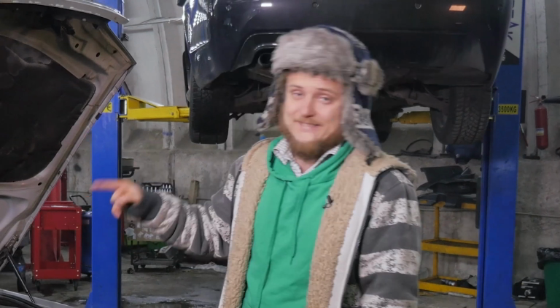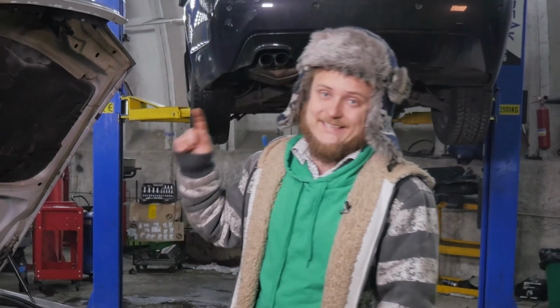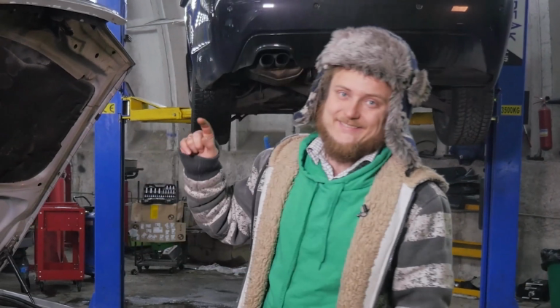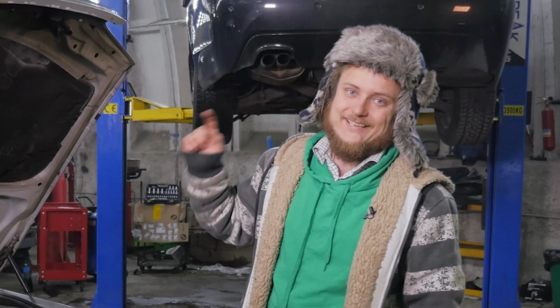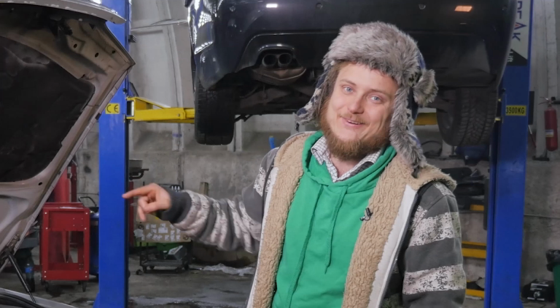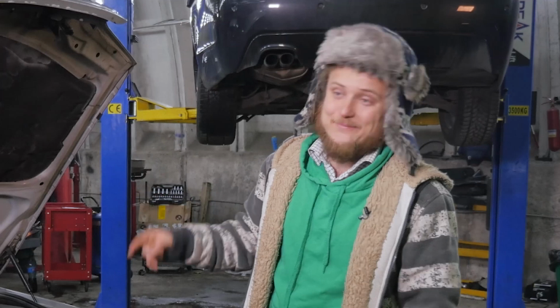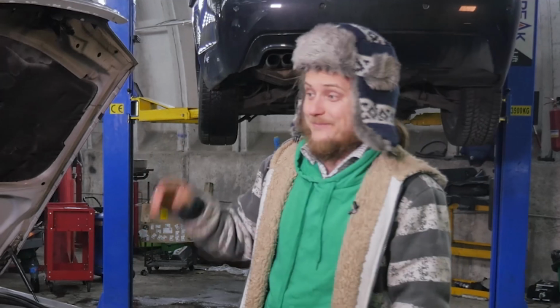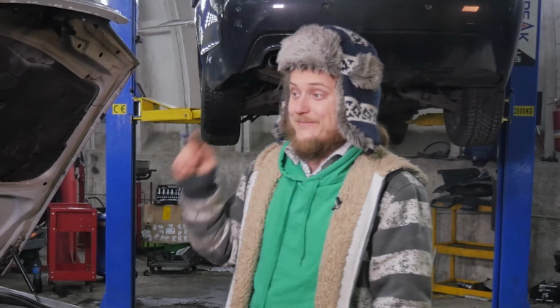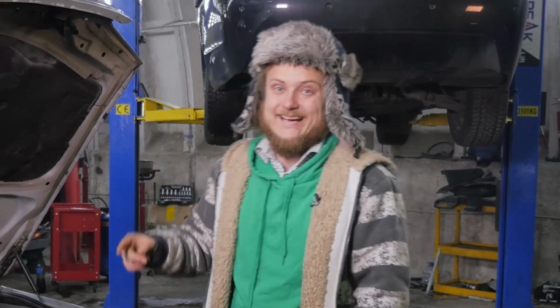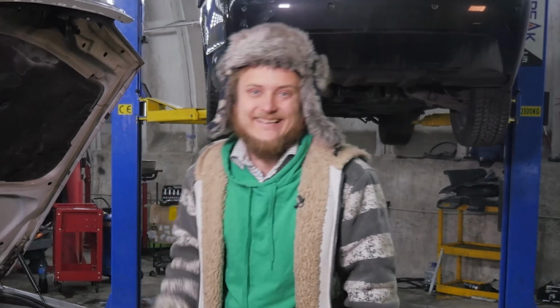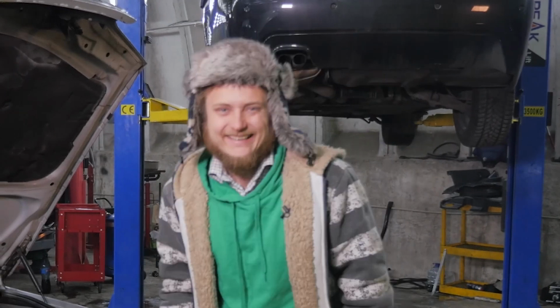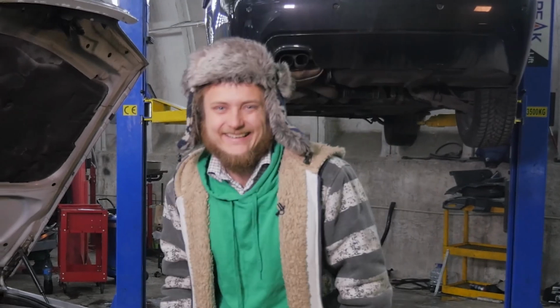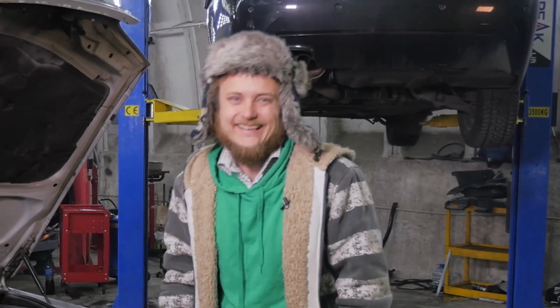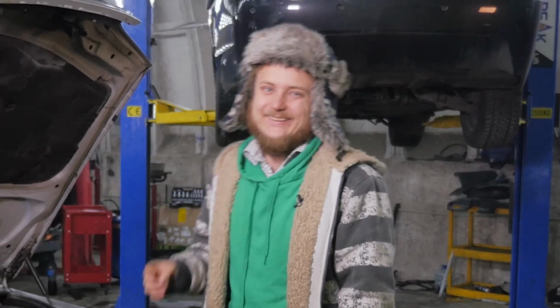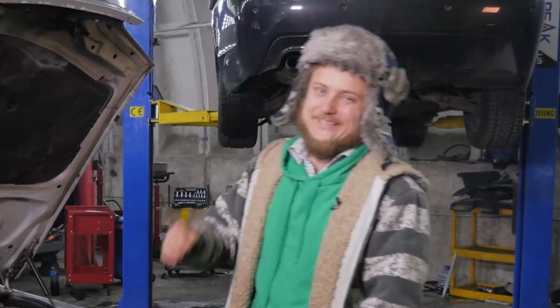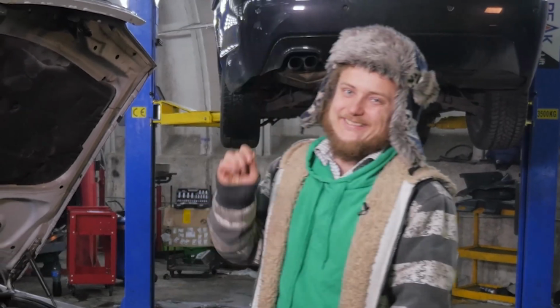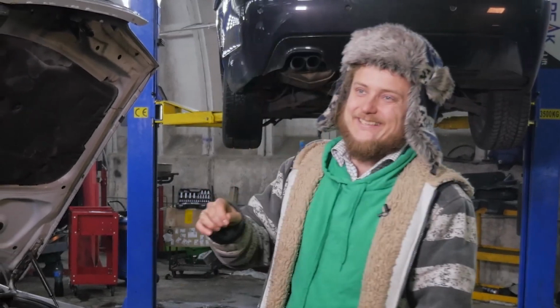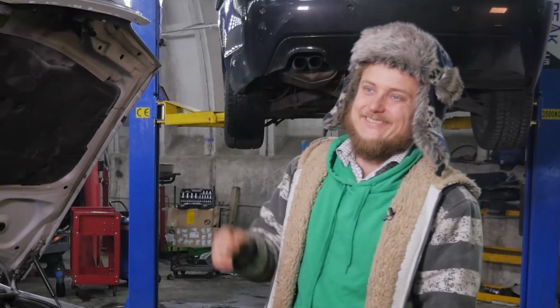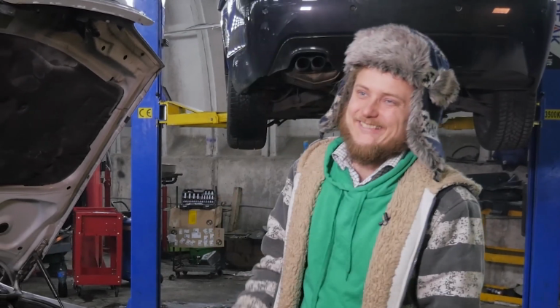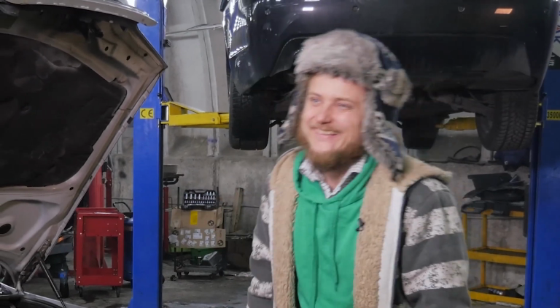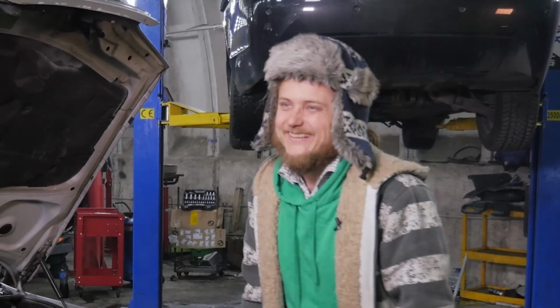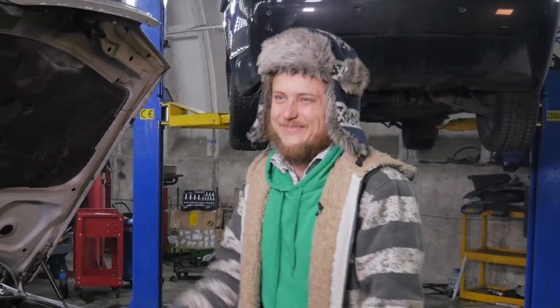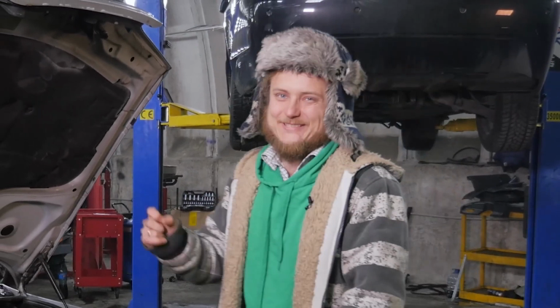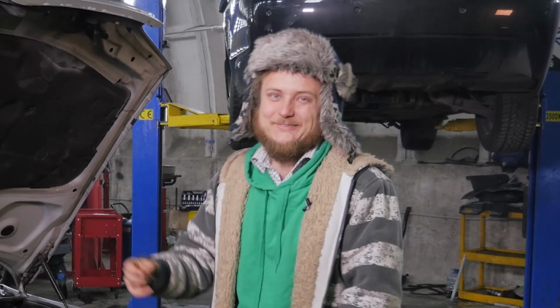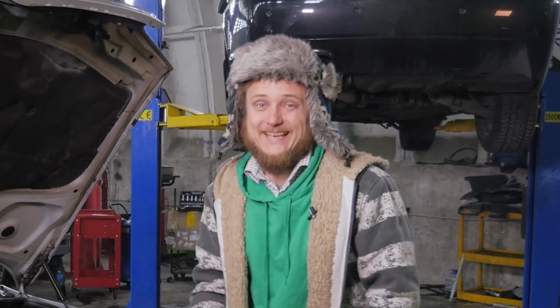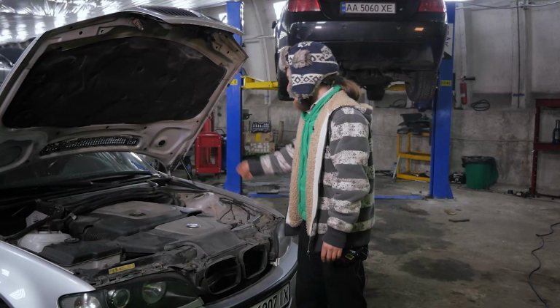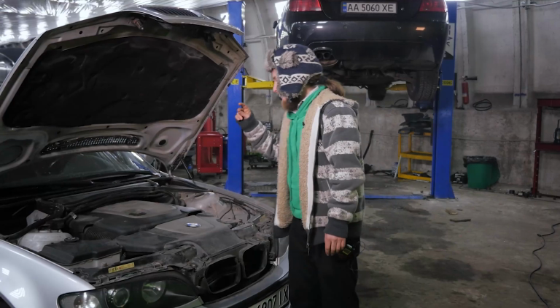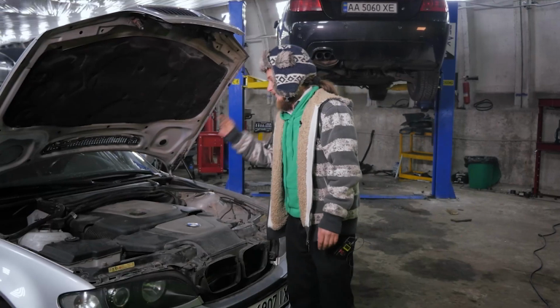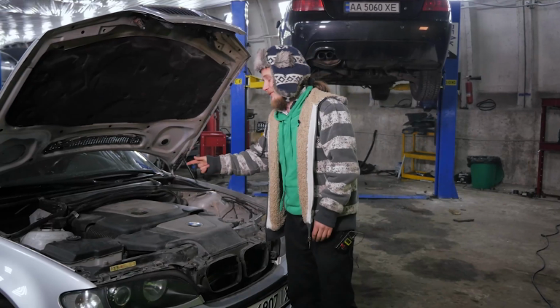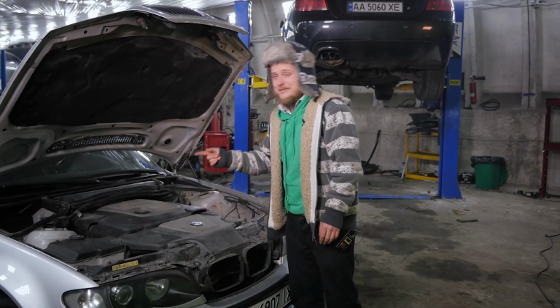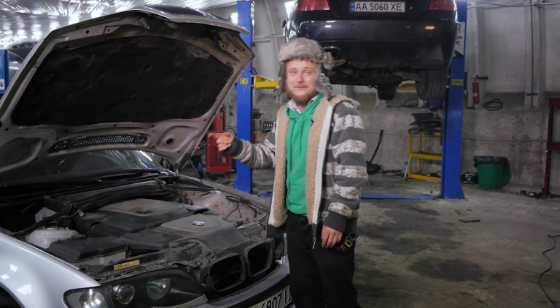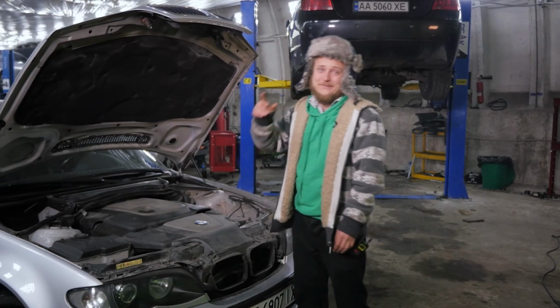The crankshaft seized up right in front of me. He came for fuel injector diagnostics. He replaced two engines.